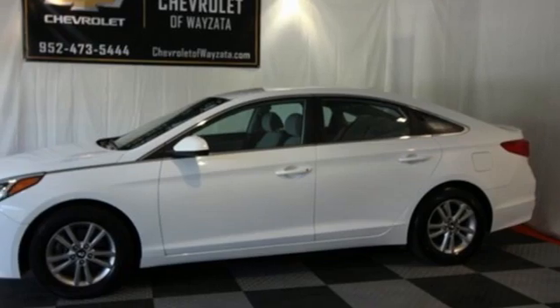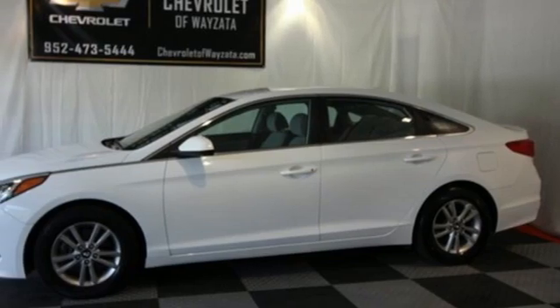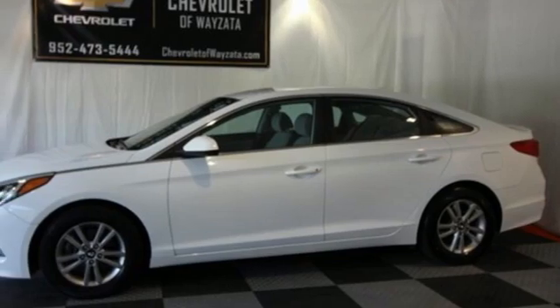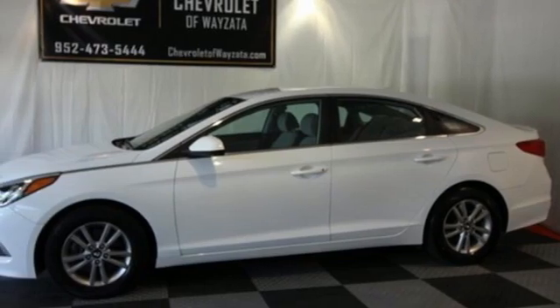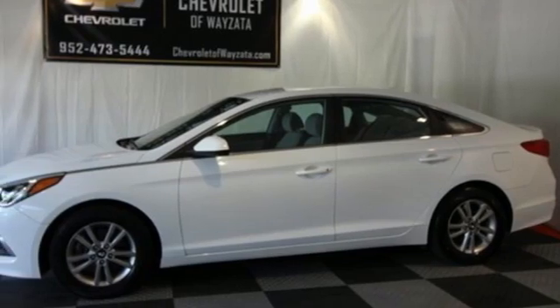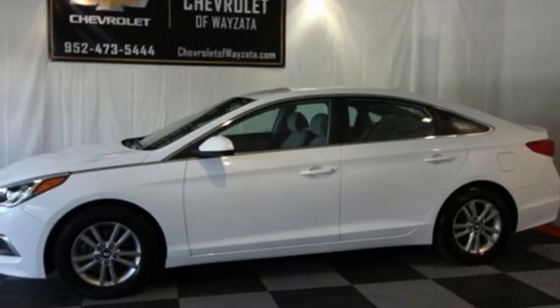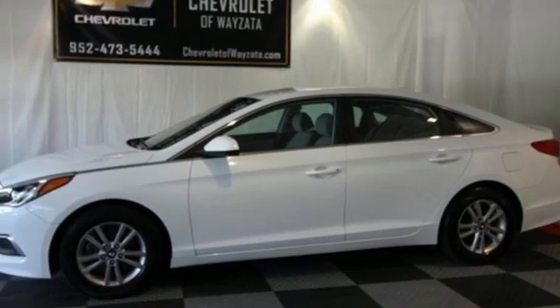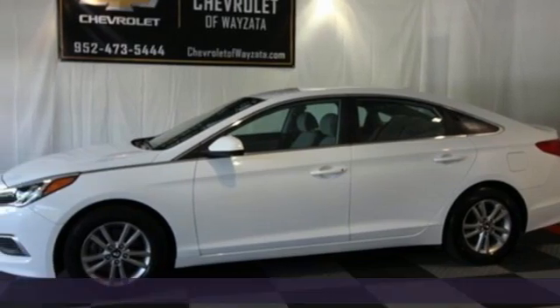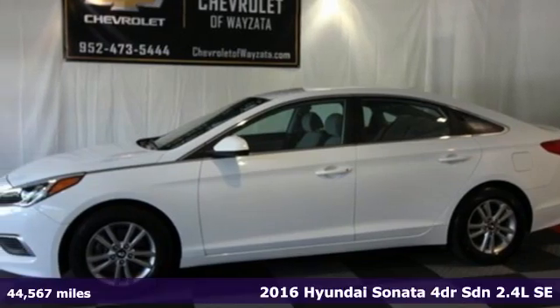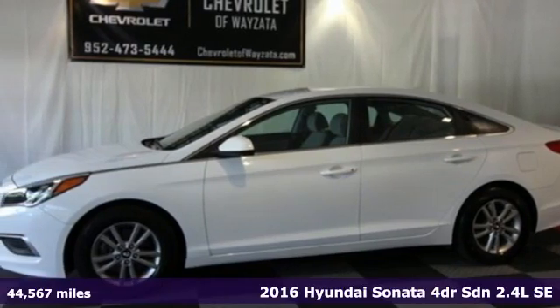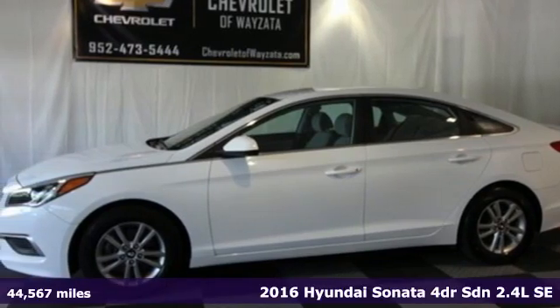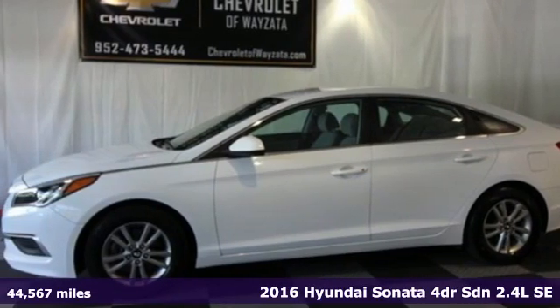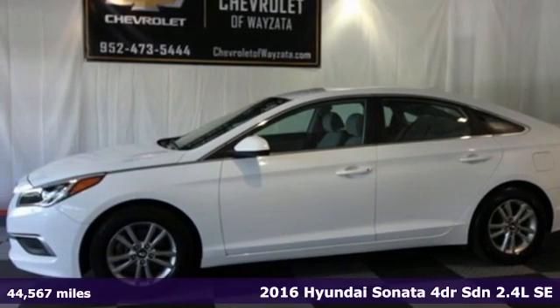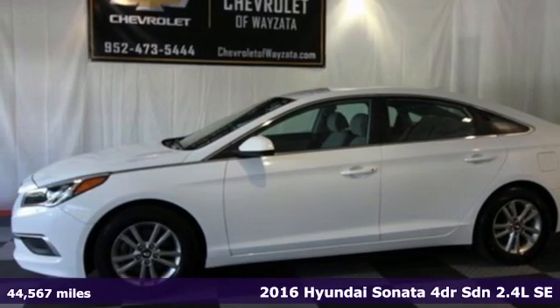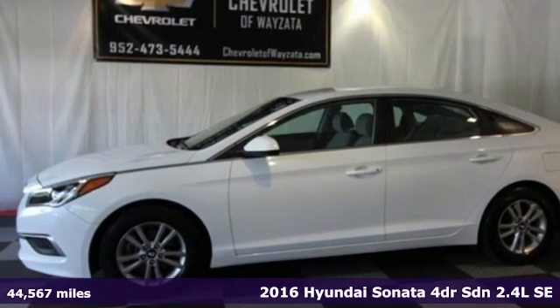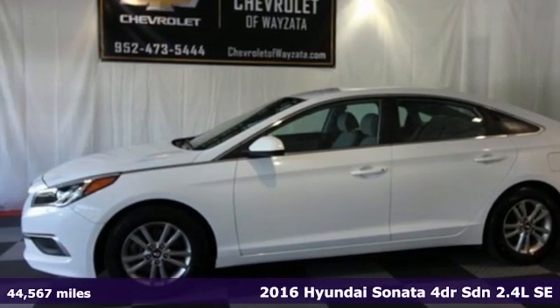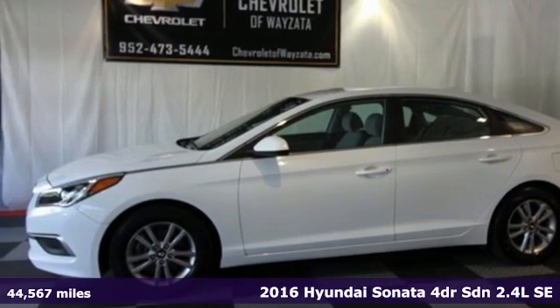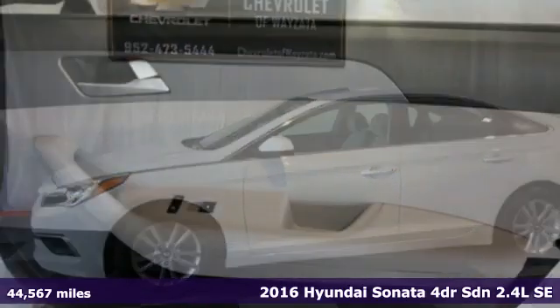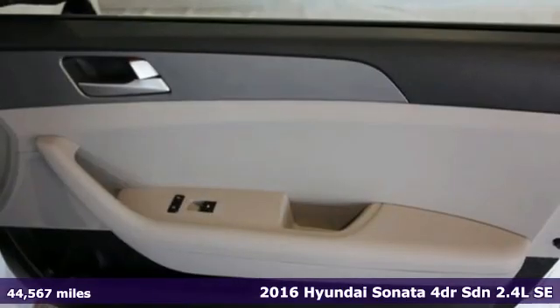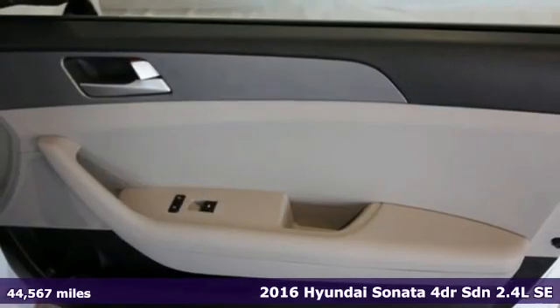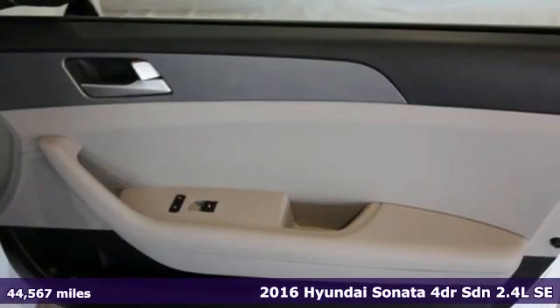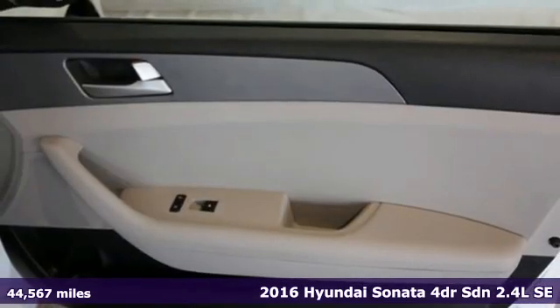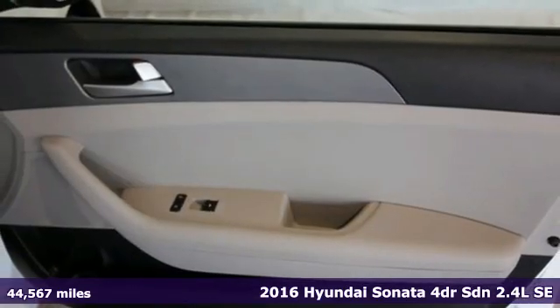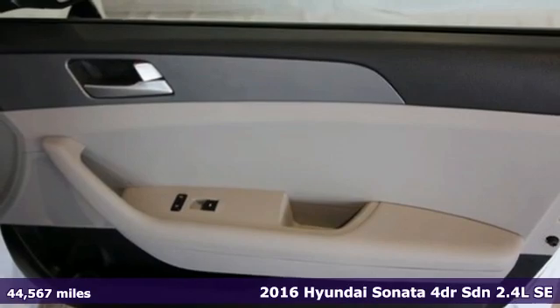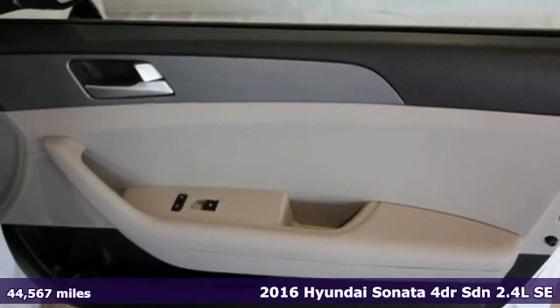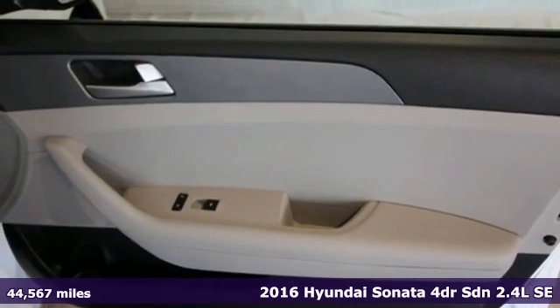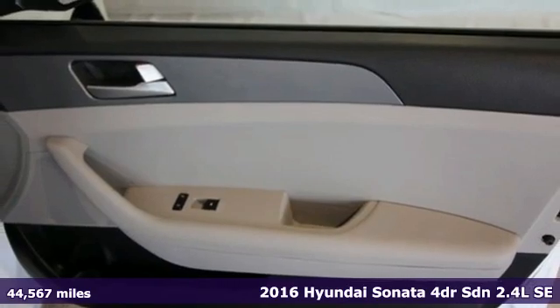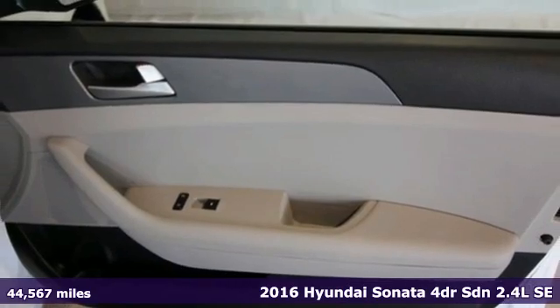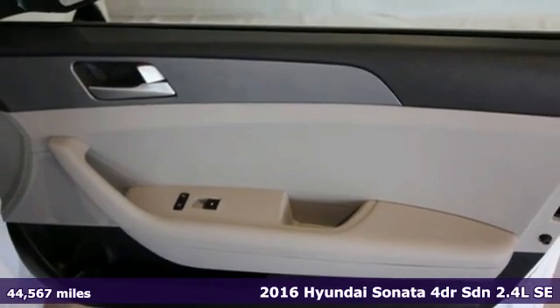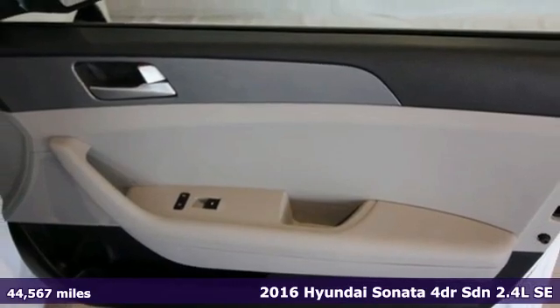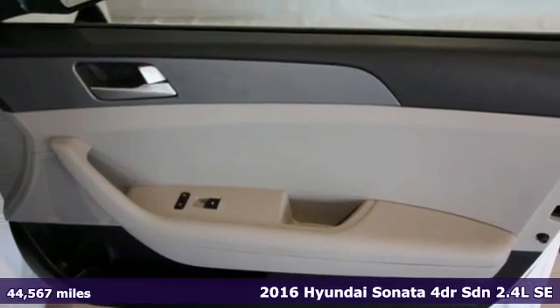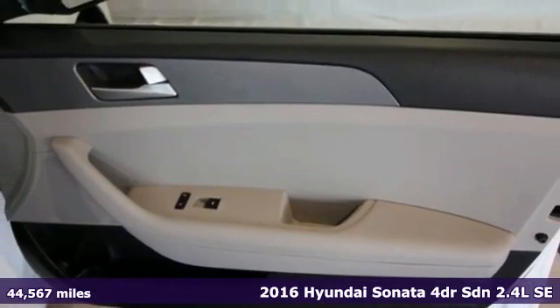It's a 2016 Hyundai Sonata. Challenging convention to find a better way — it's the Hyundai way.